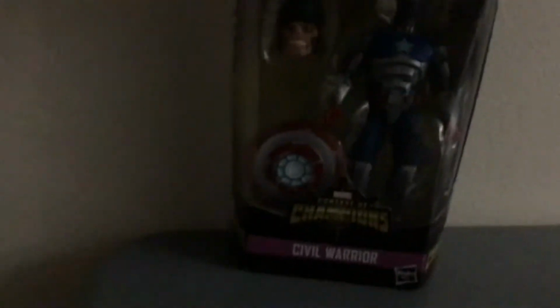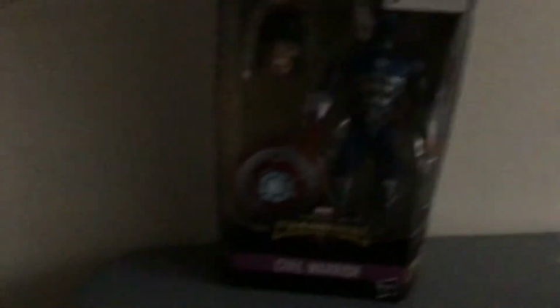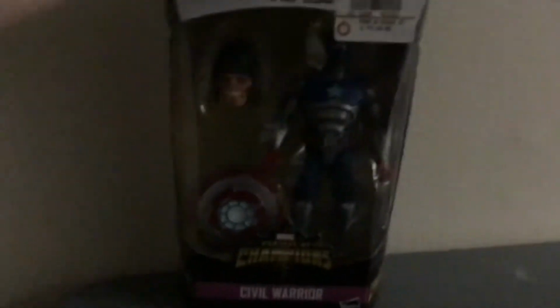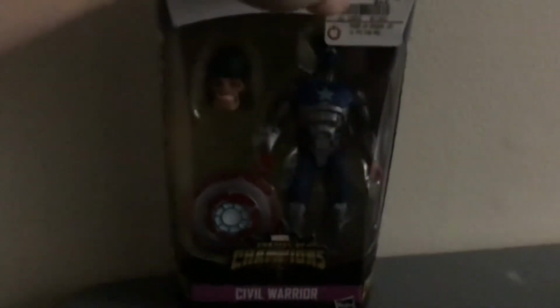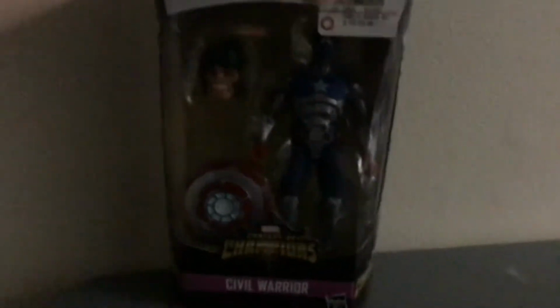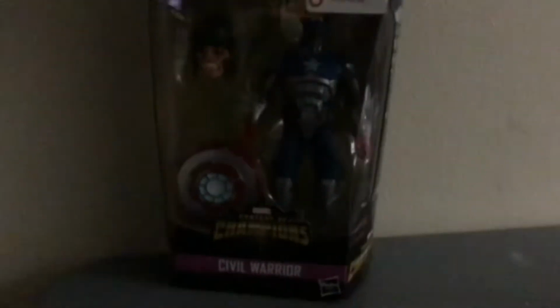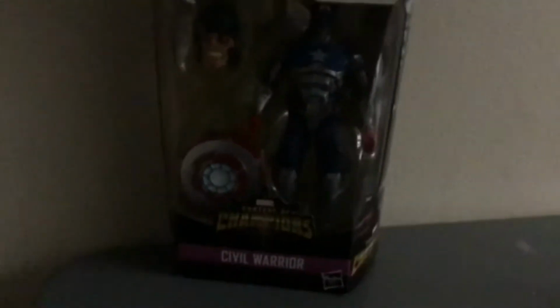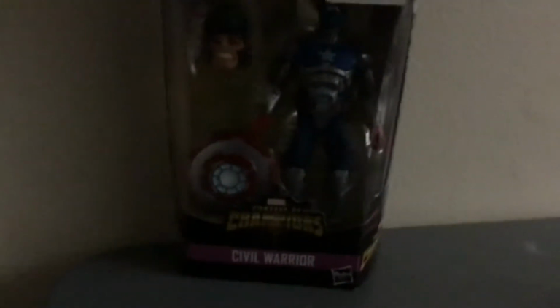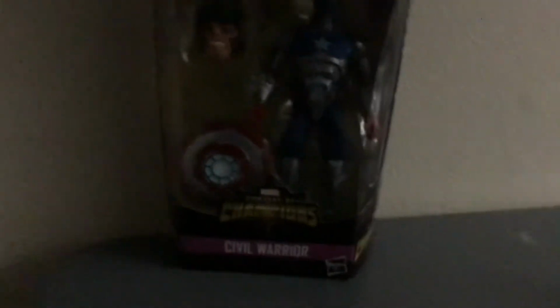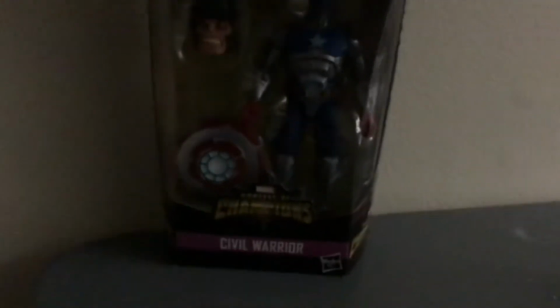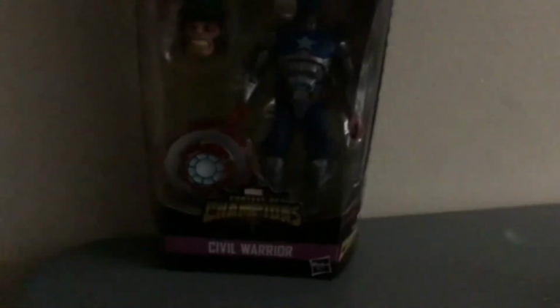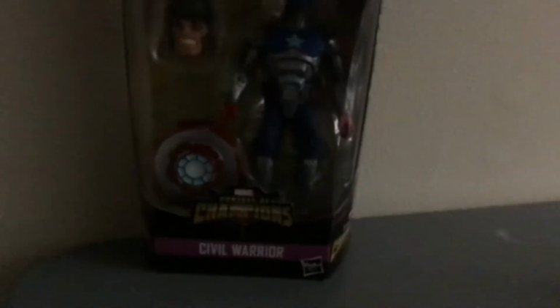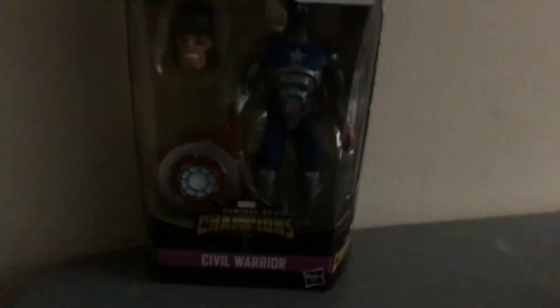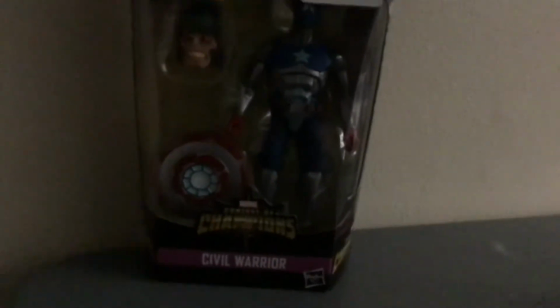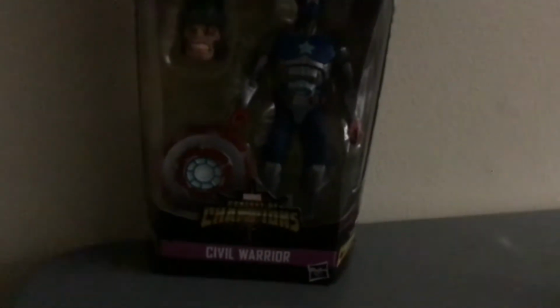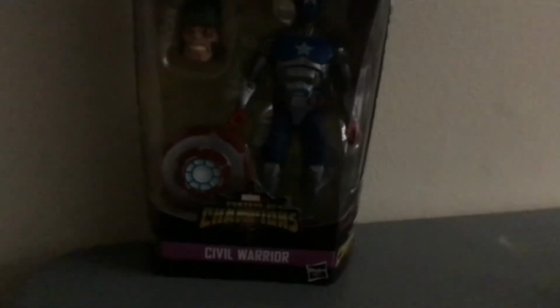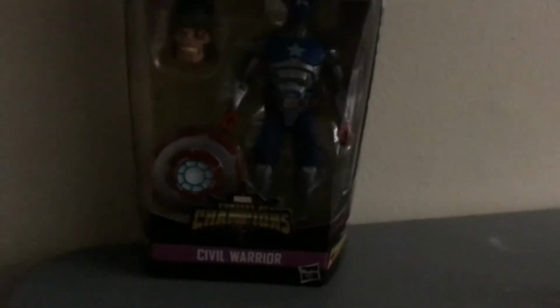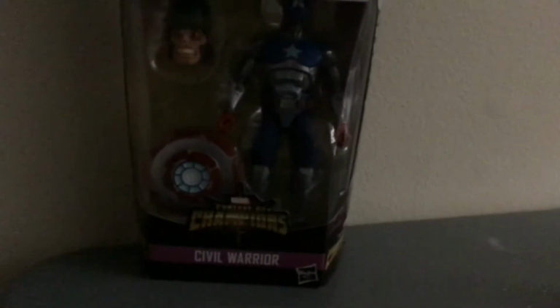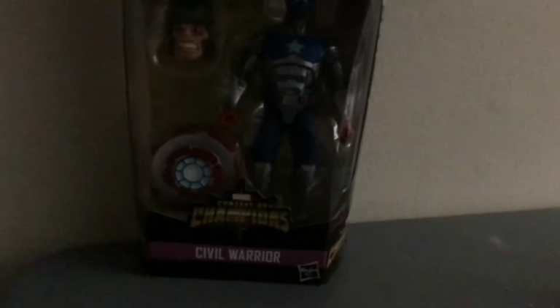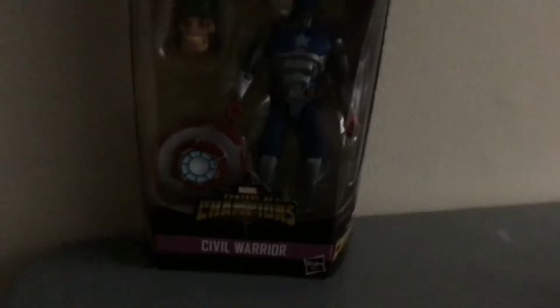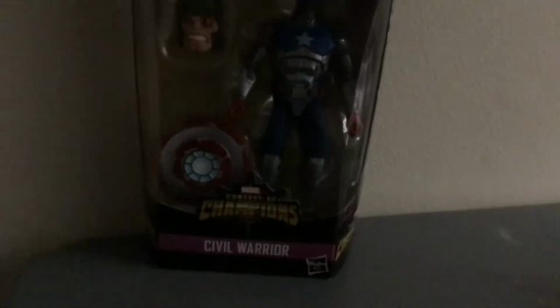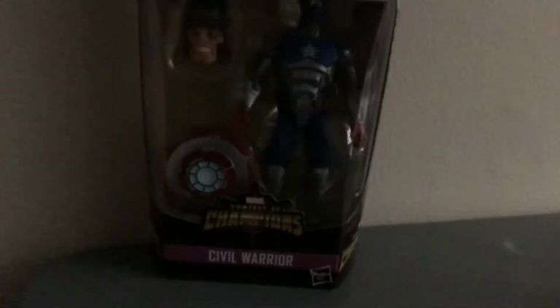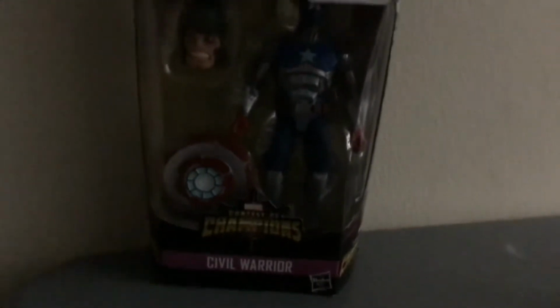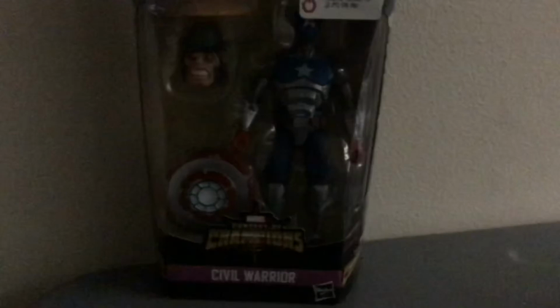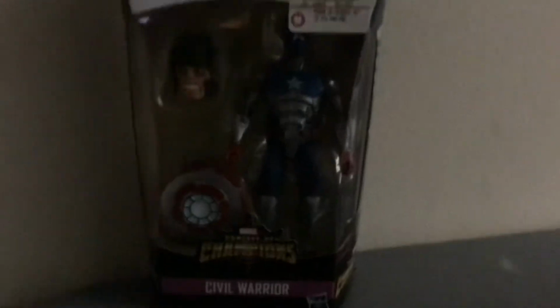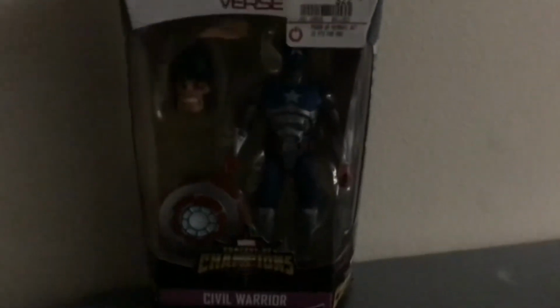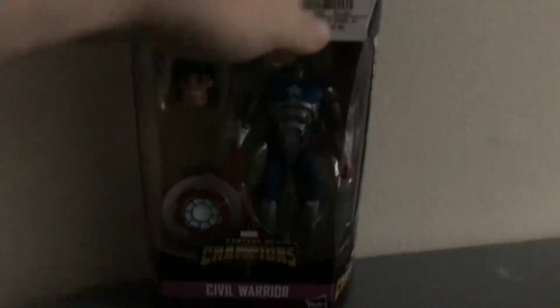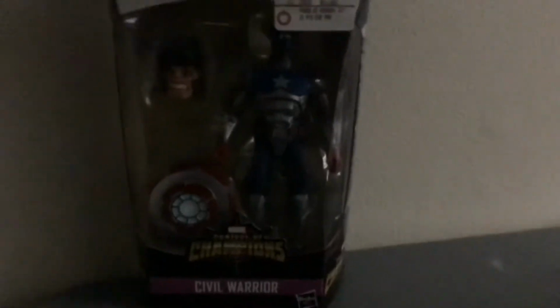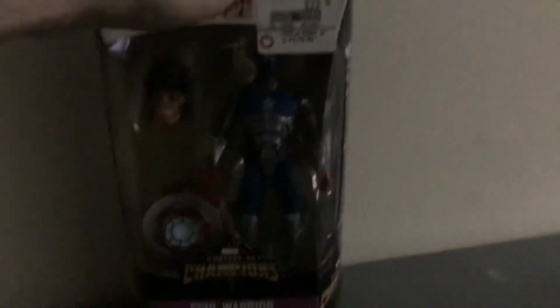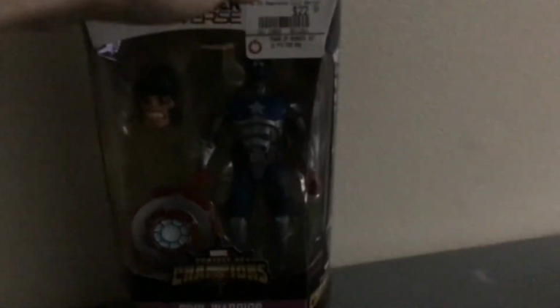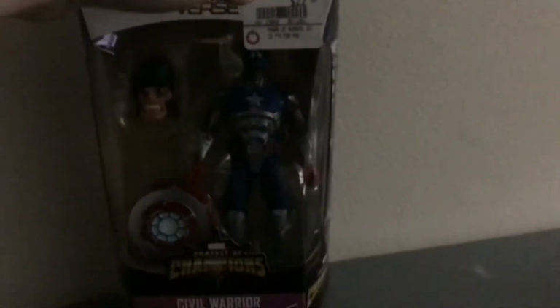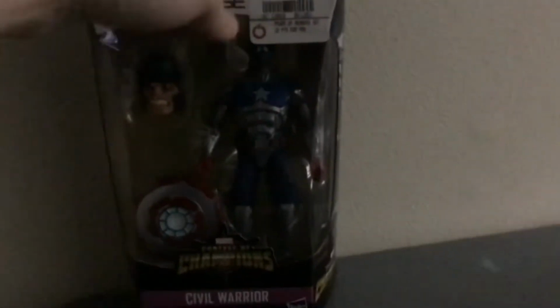I'm going to do a review of Civil Warrior. I've been looking for this figure for quite a while now, and I haven't found one until now.